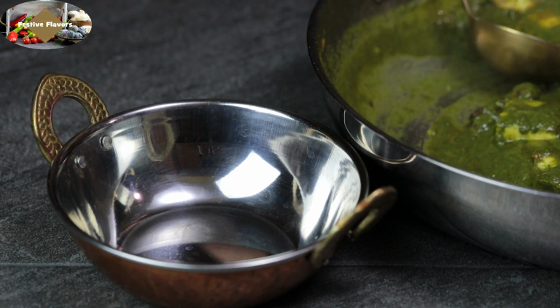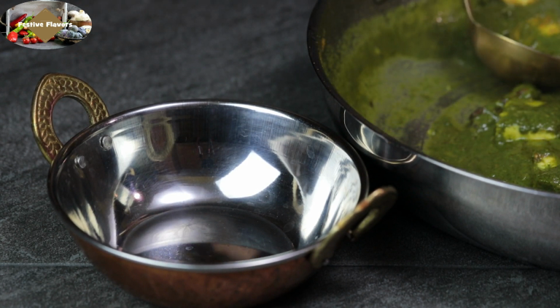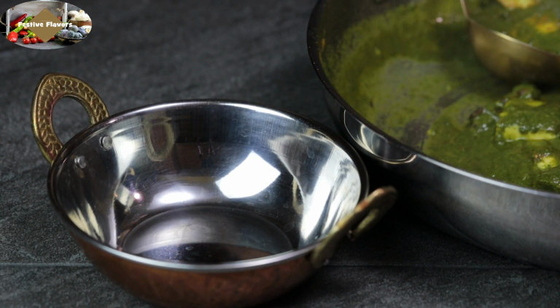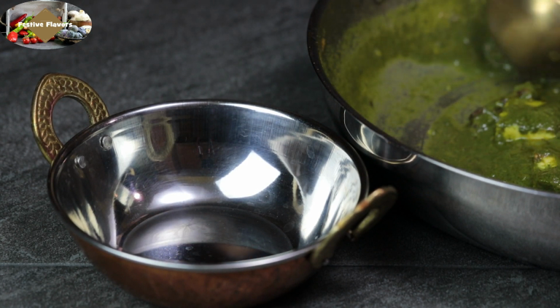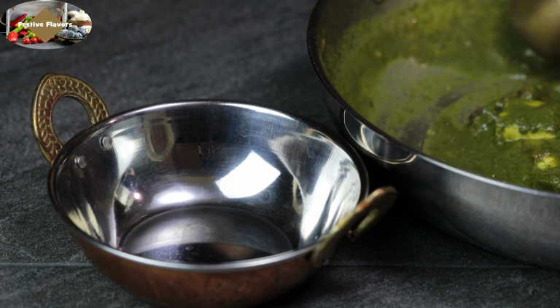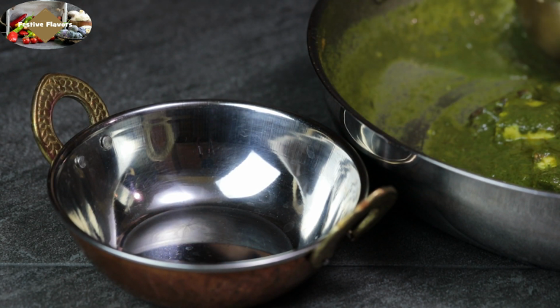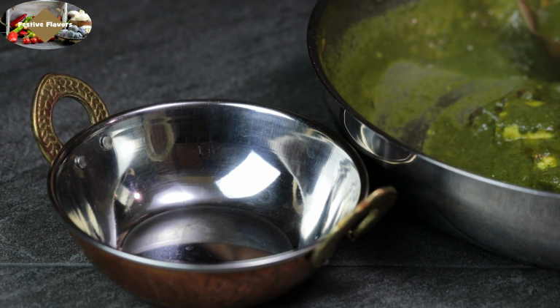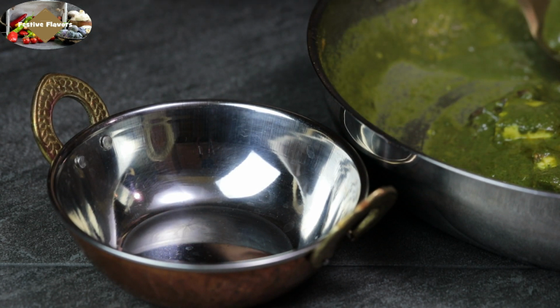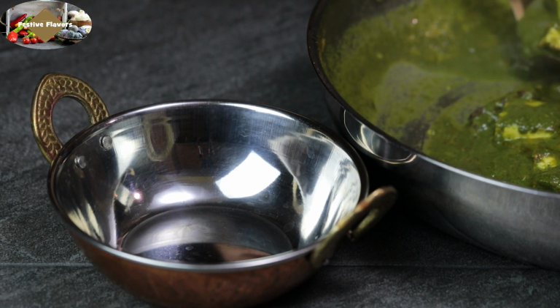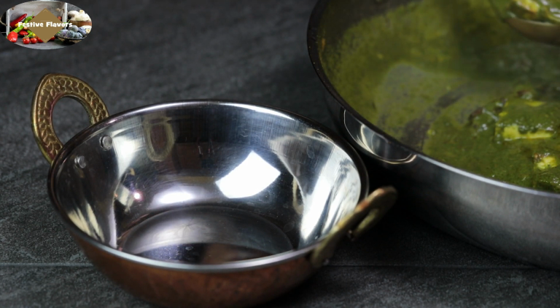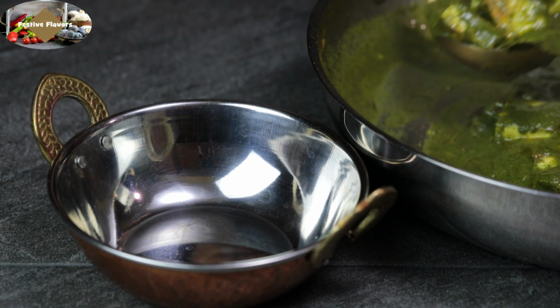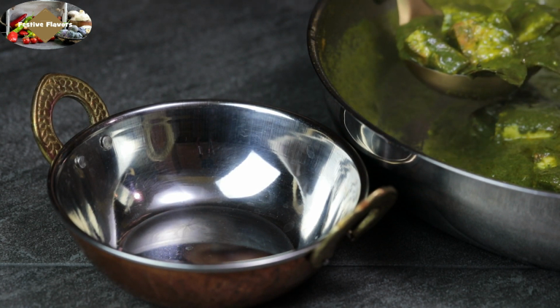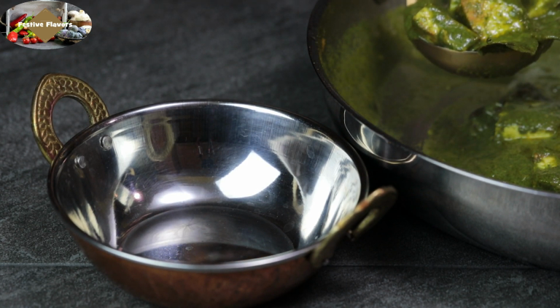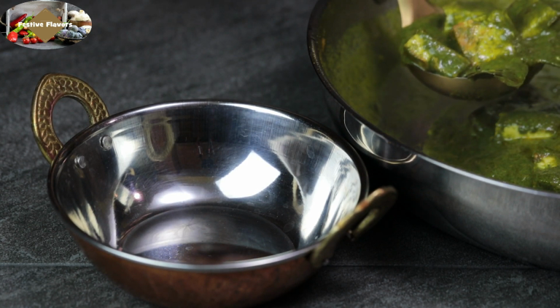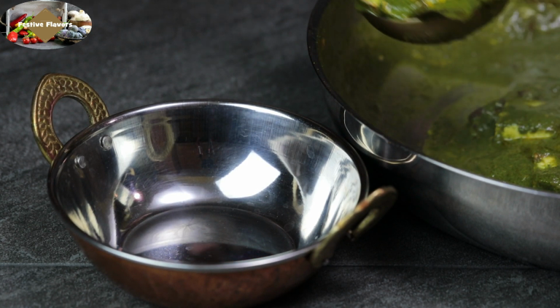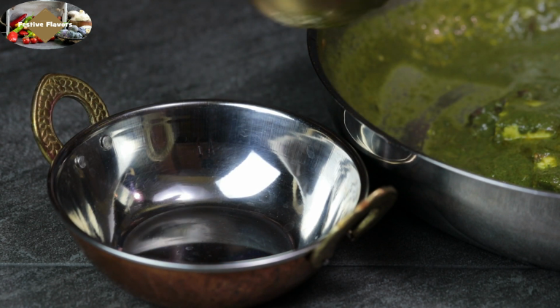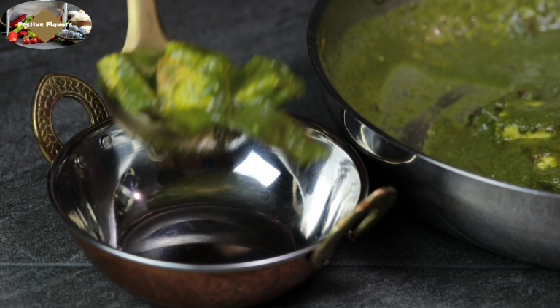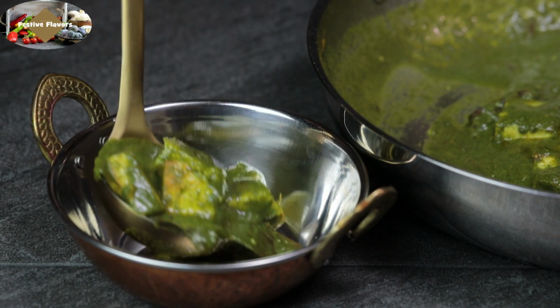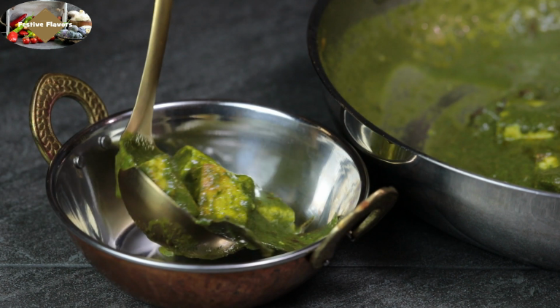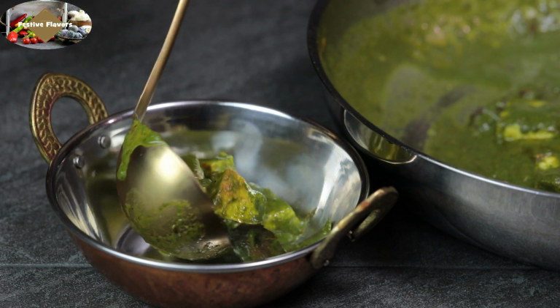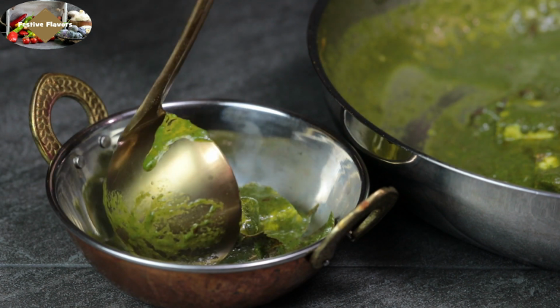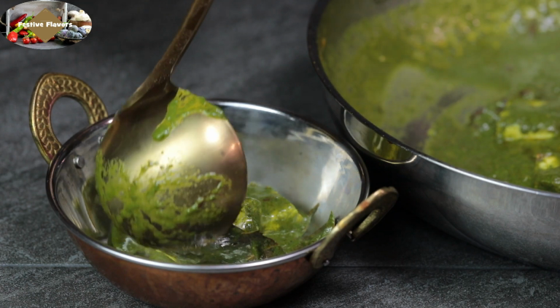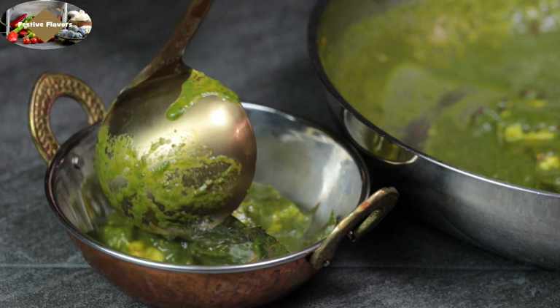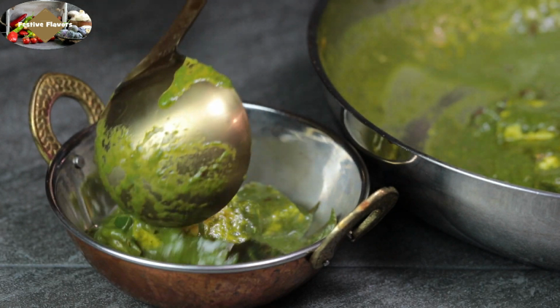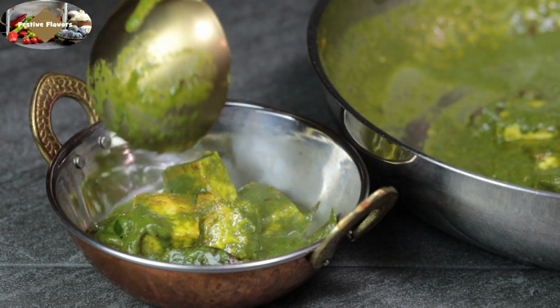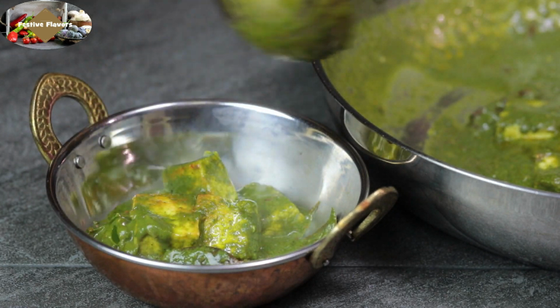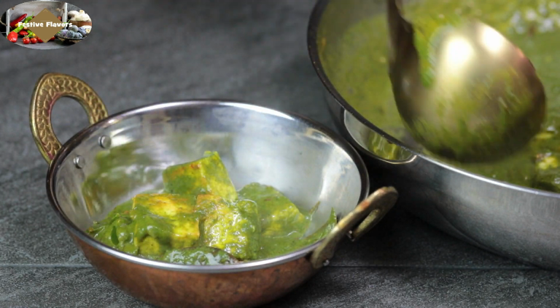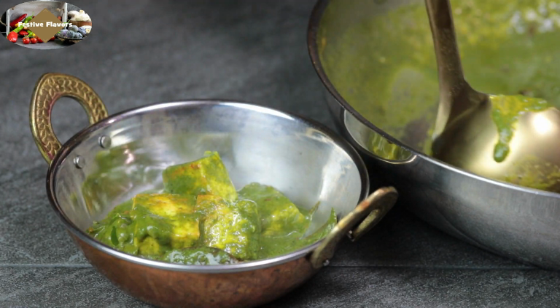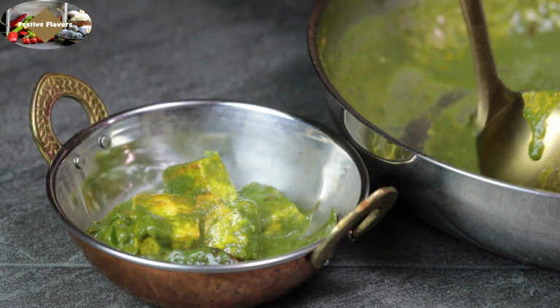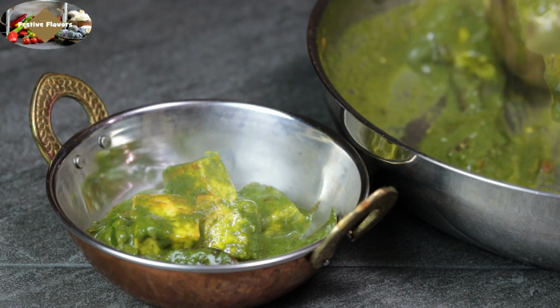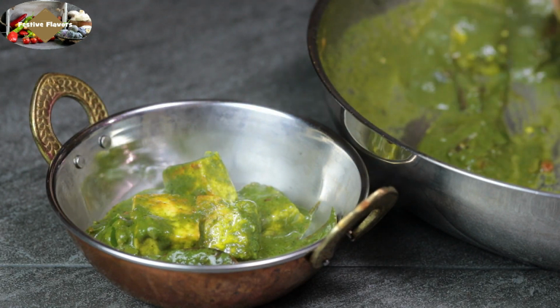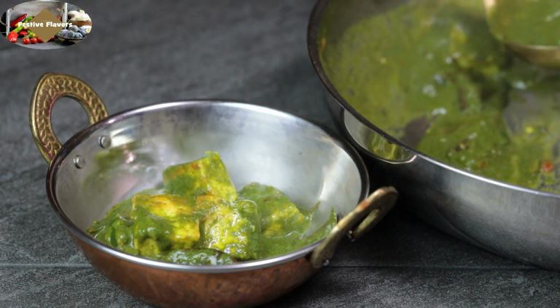Yes, you got it right. This is one of my favorites. Tell us how you liked it in the comments below.